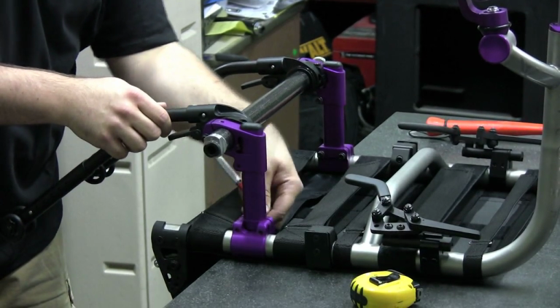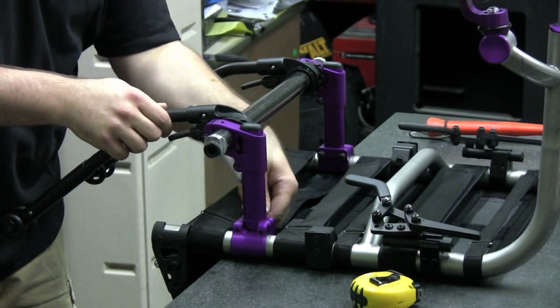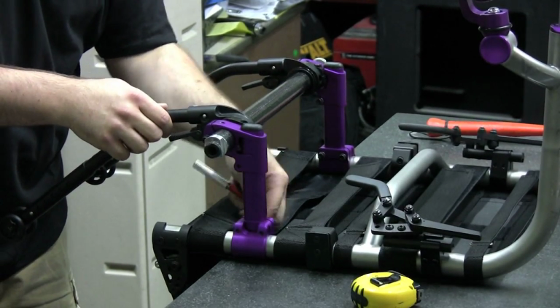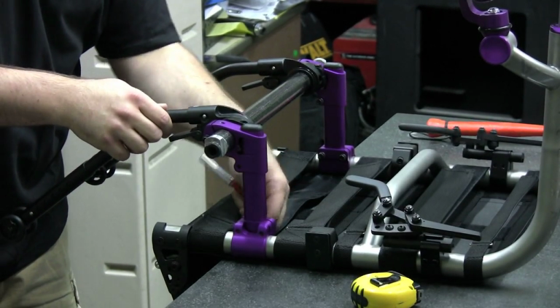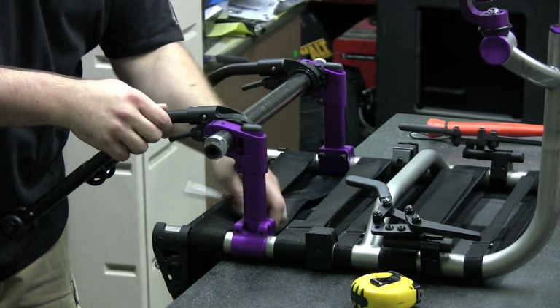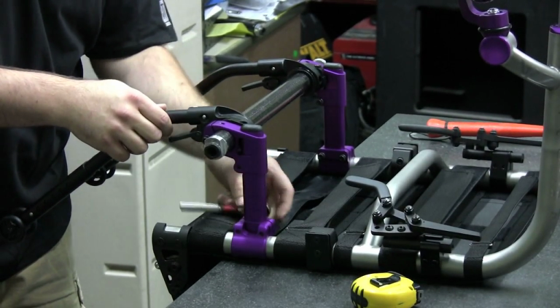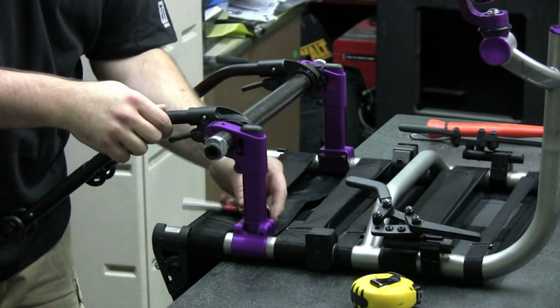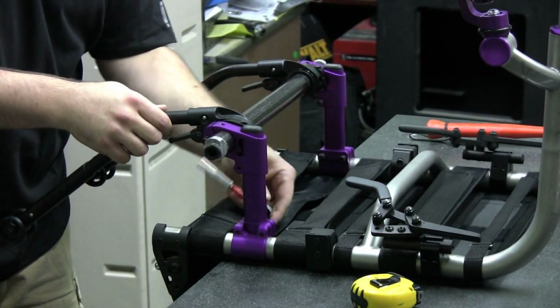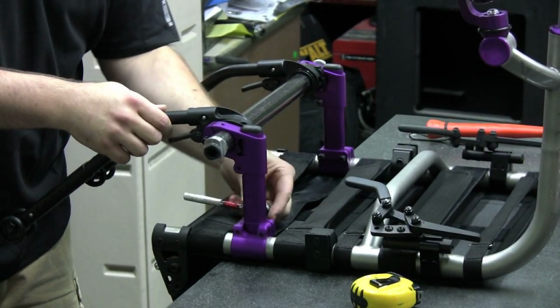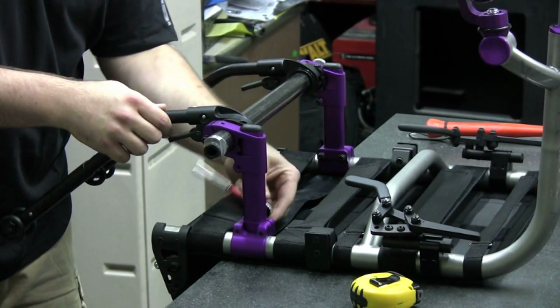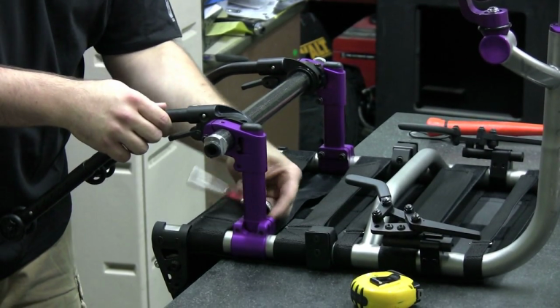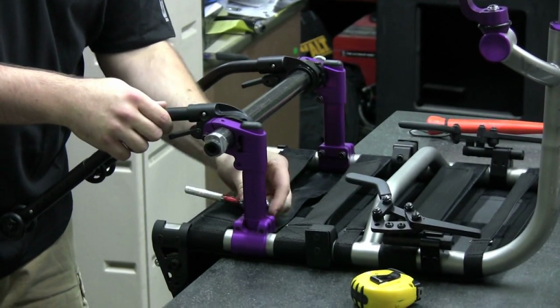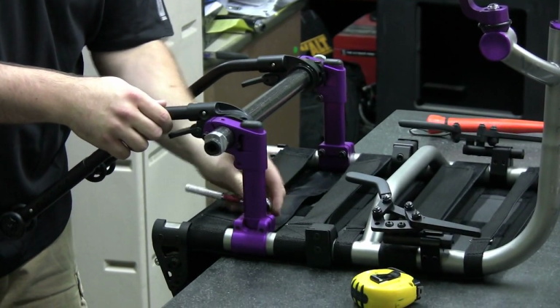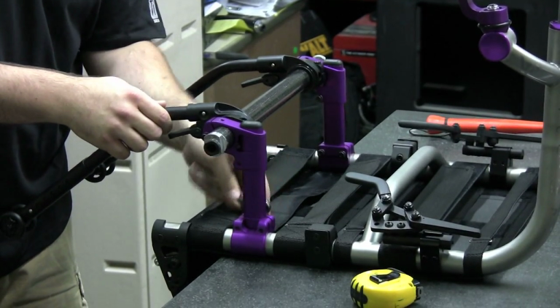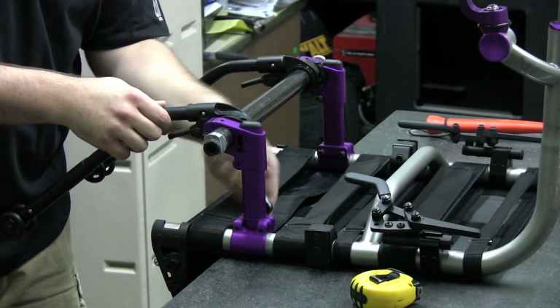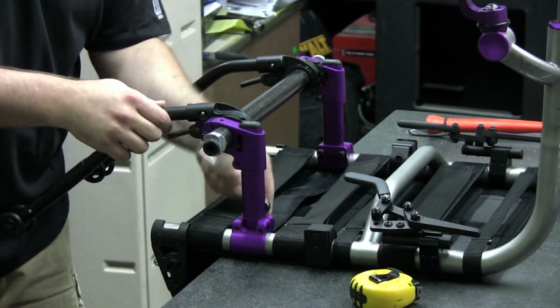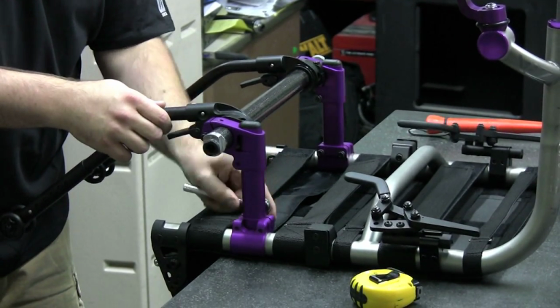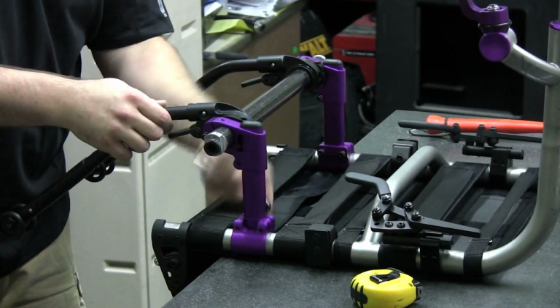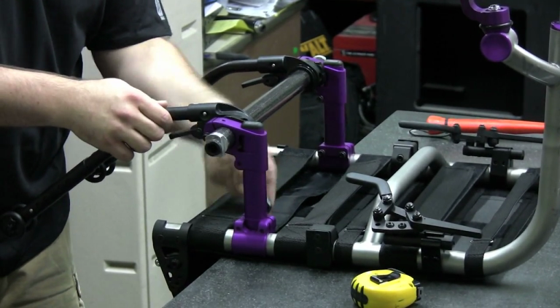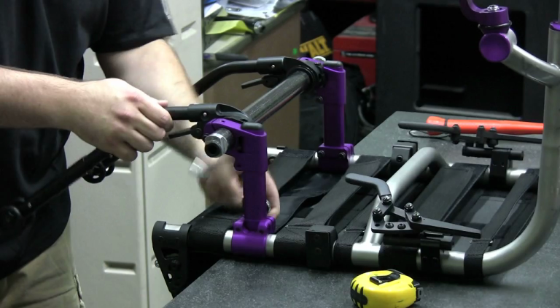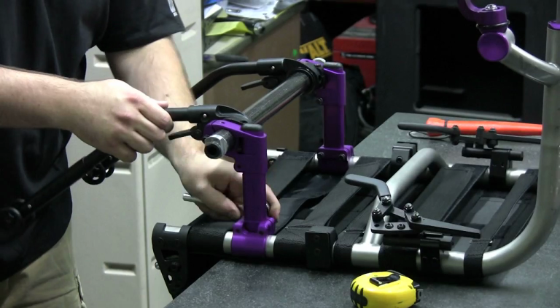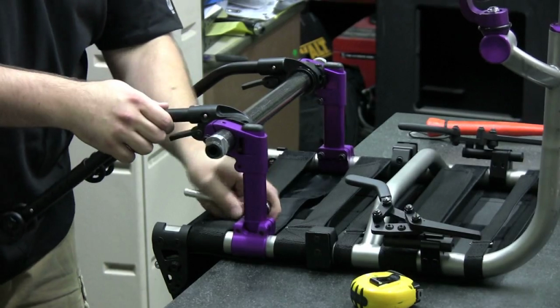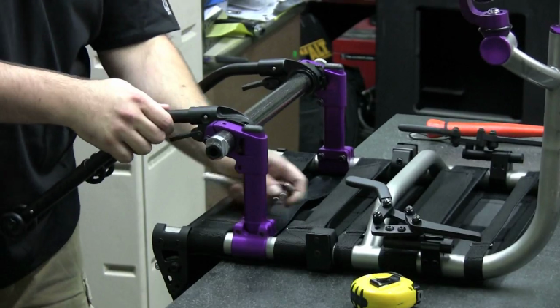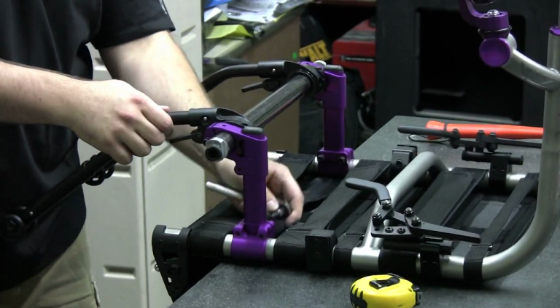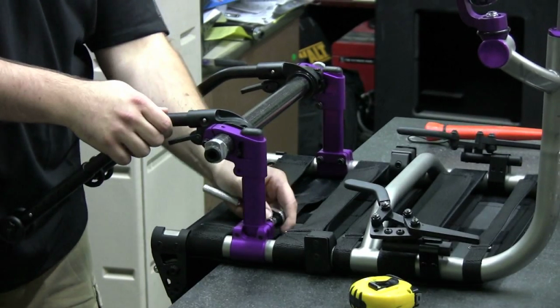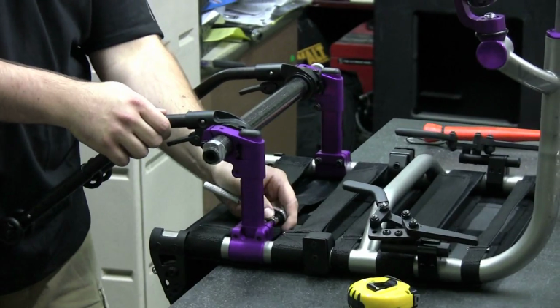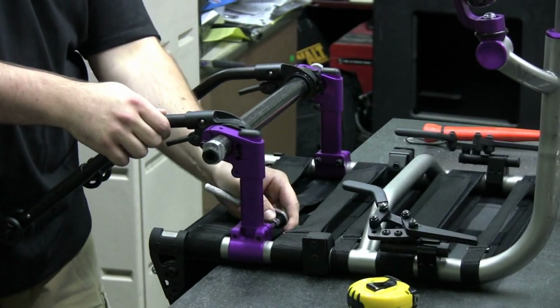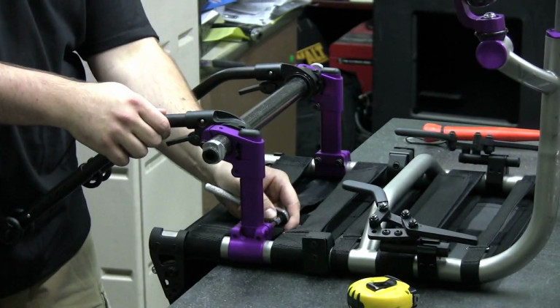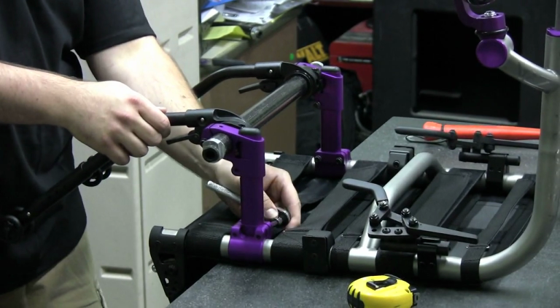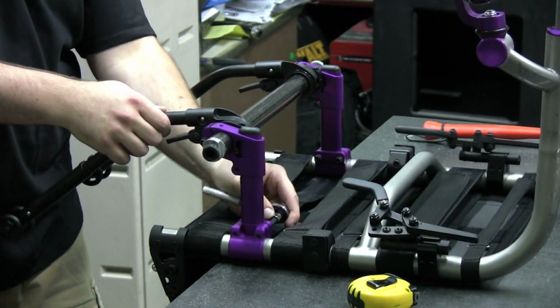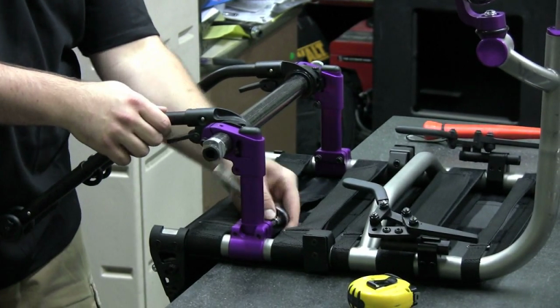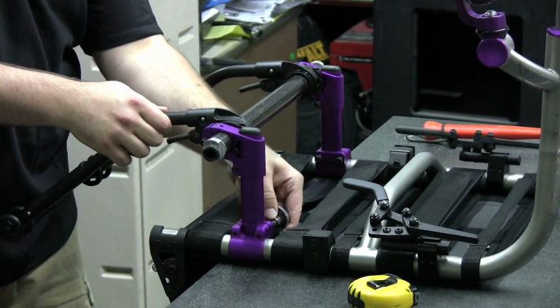Step 4: Securely tighten the four Allen screws that secure the mount clamps to the frame.